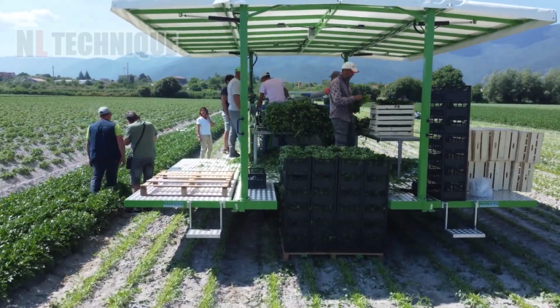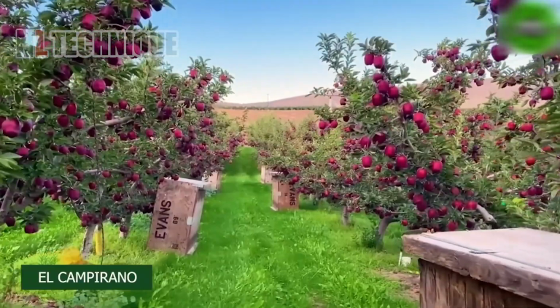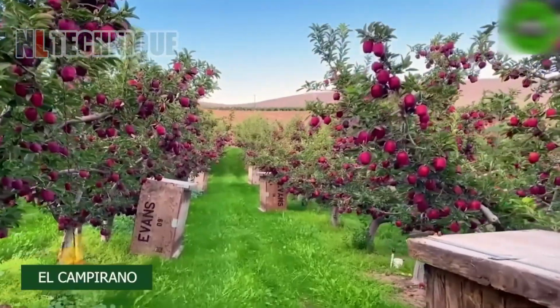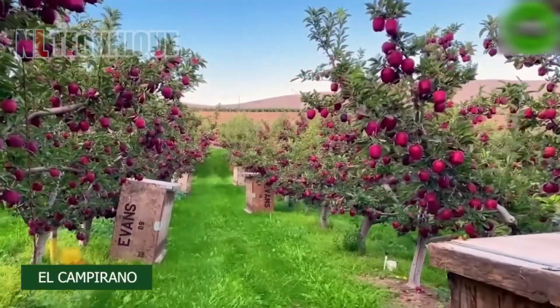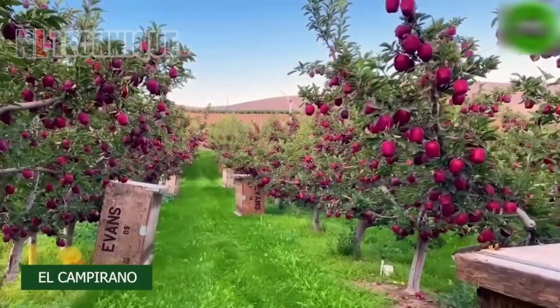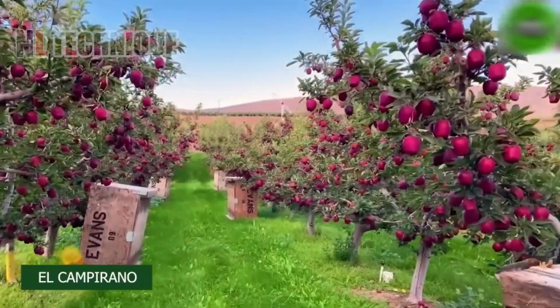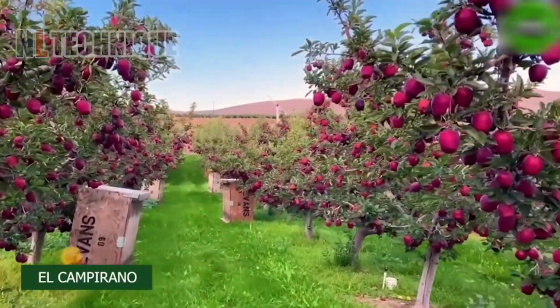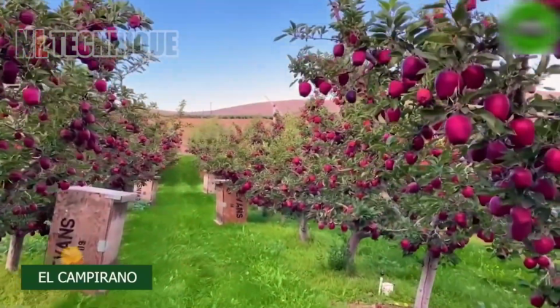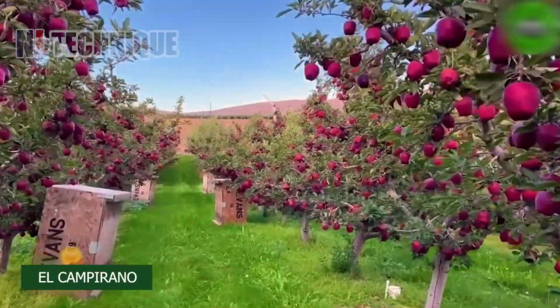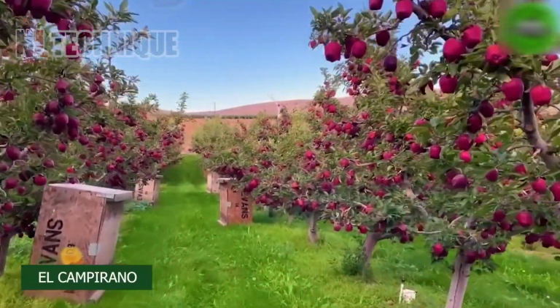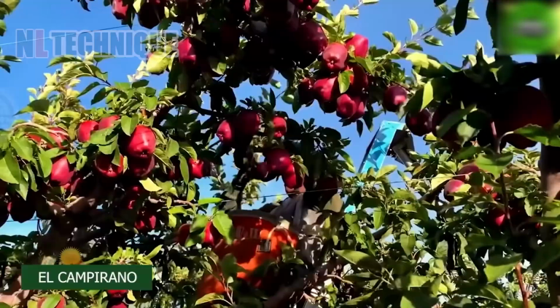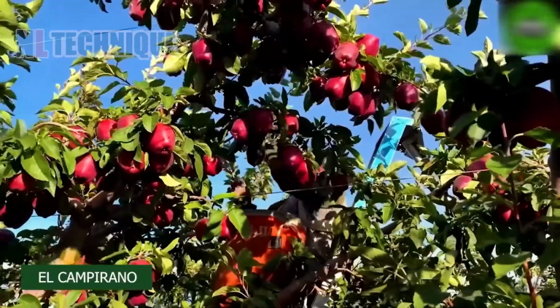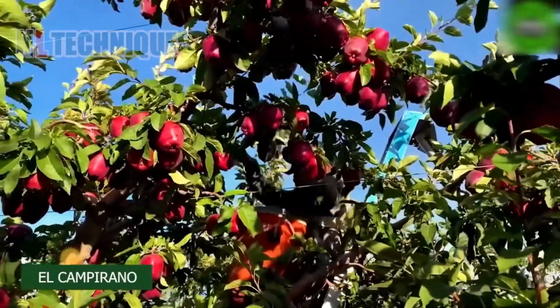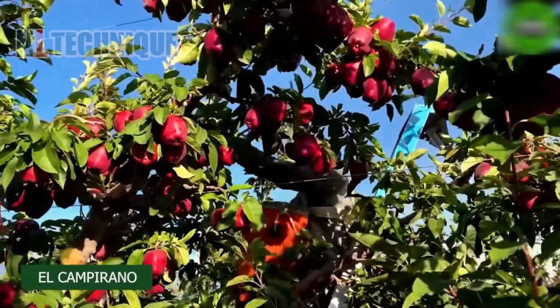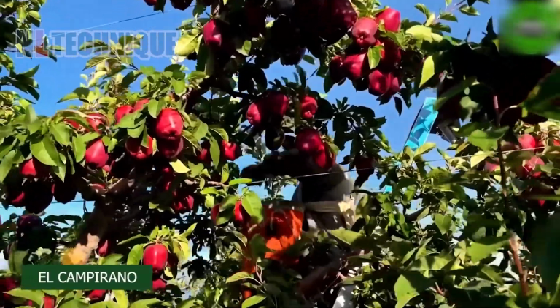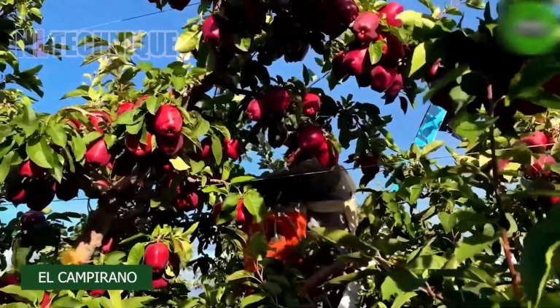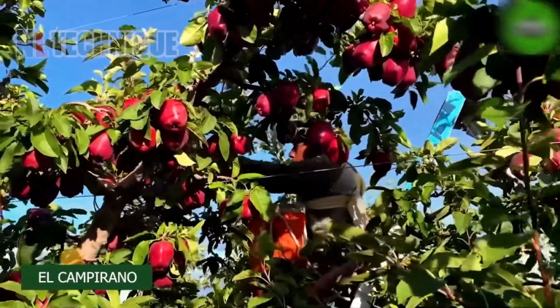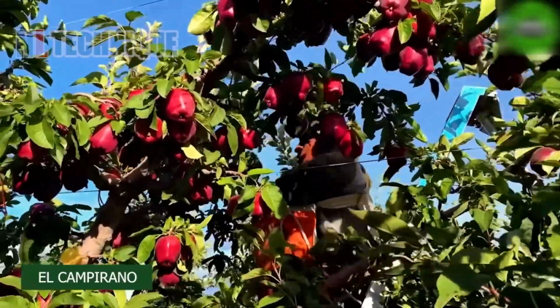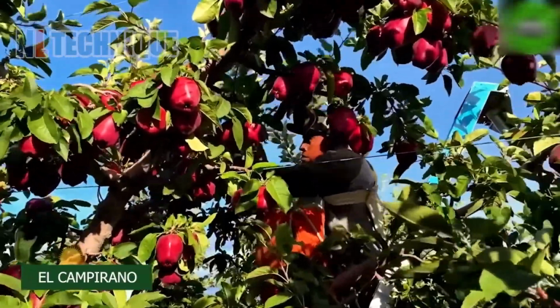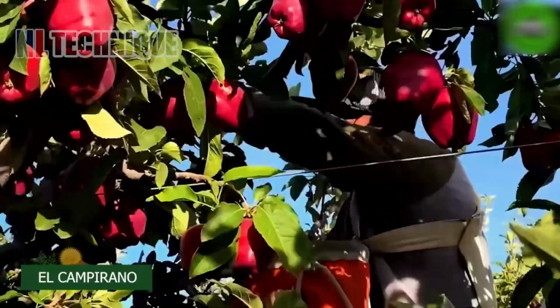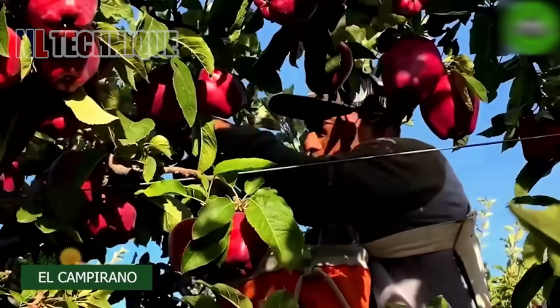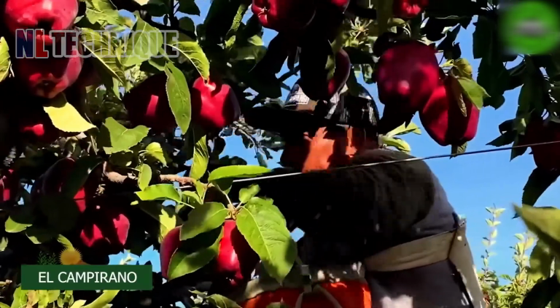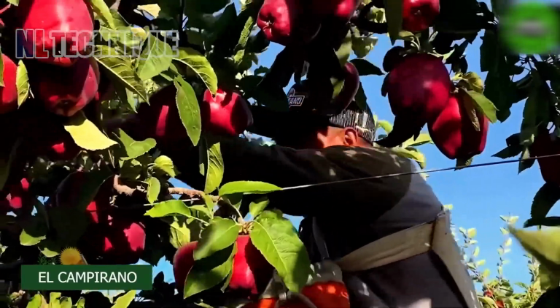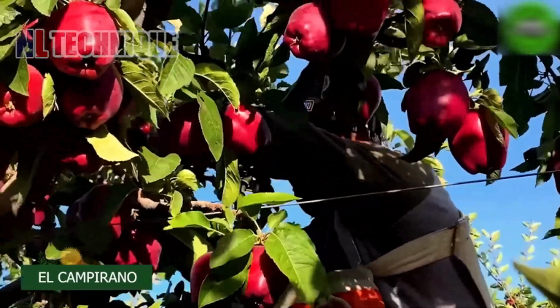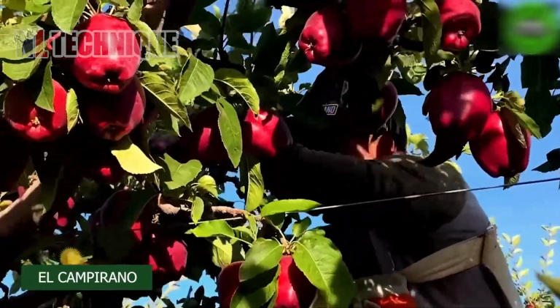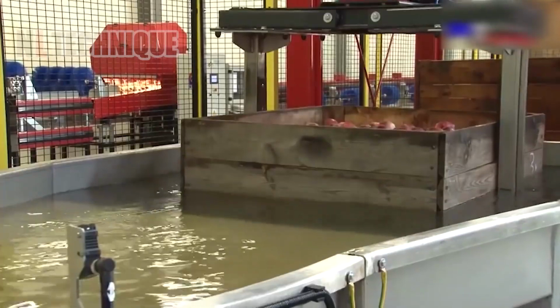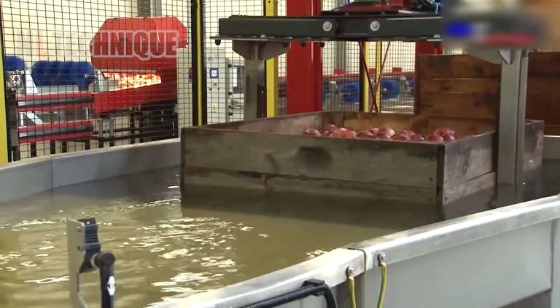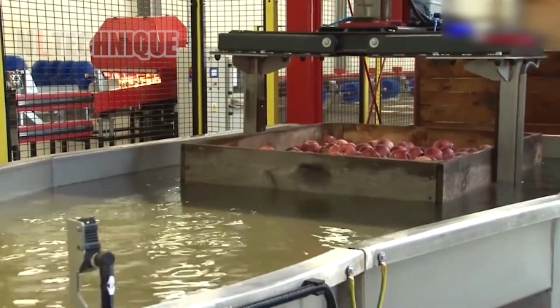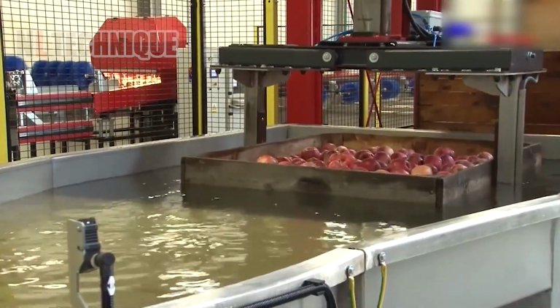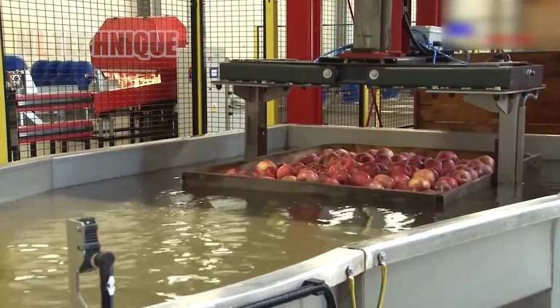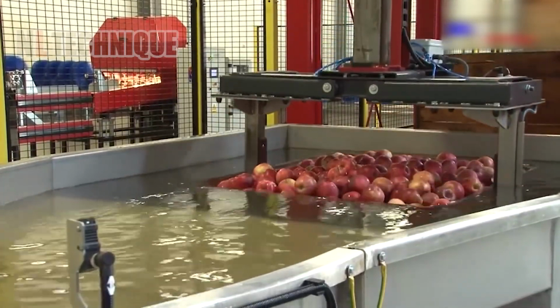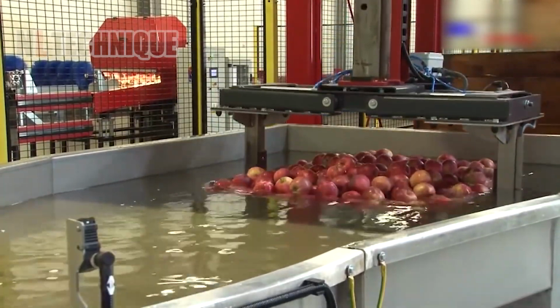In the factory where the harvested apples have arrived, a flowing water pool is waiting for them to wash and flow them to the compressor.